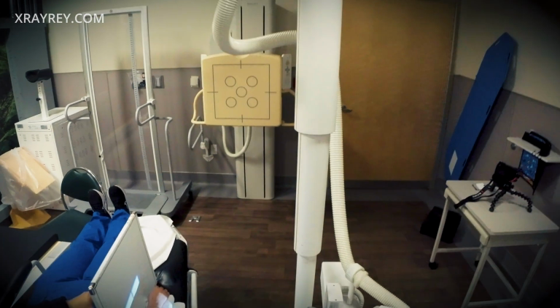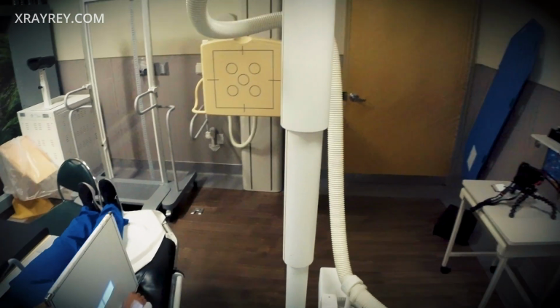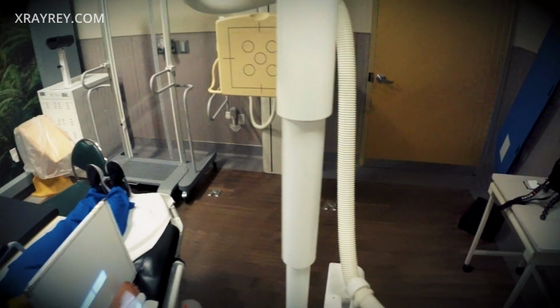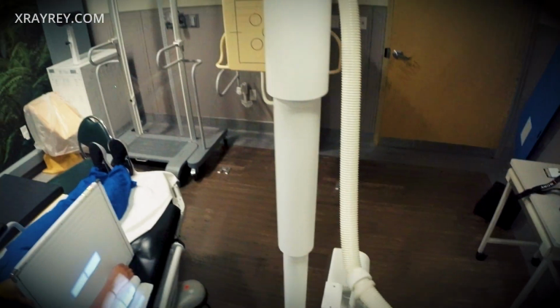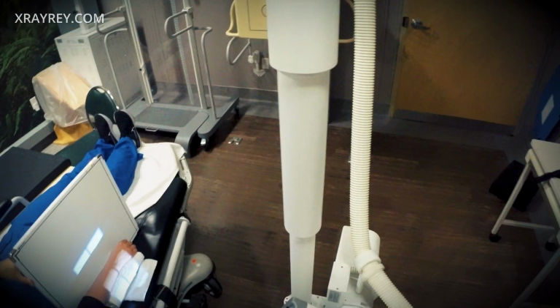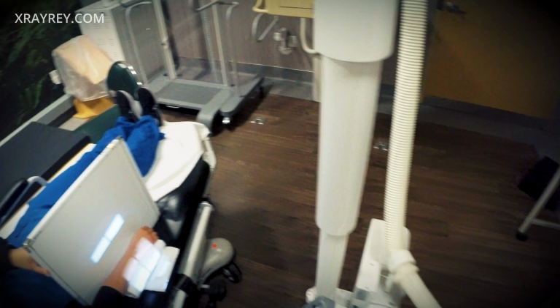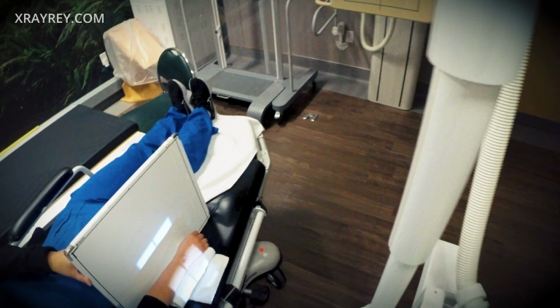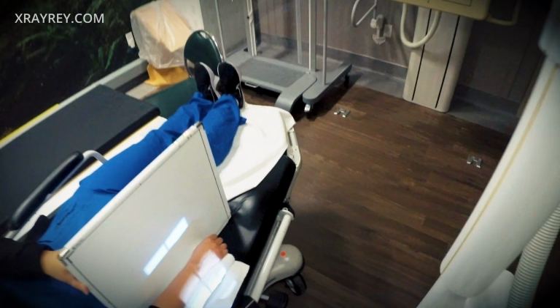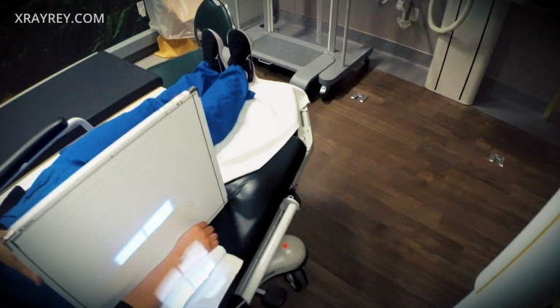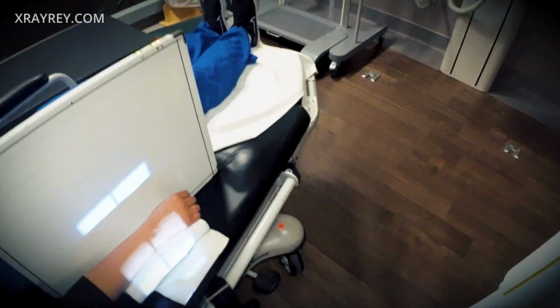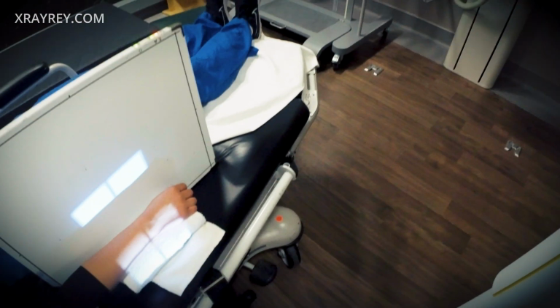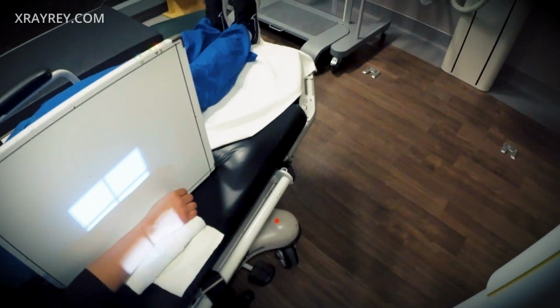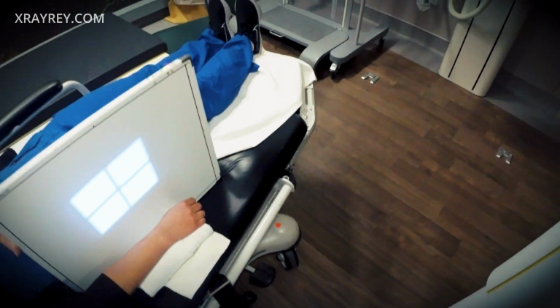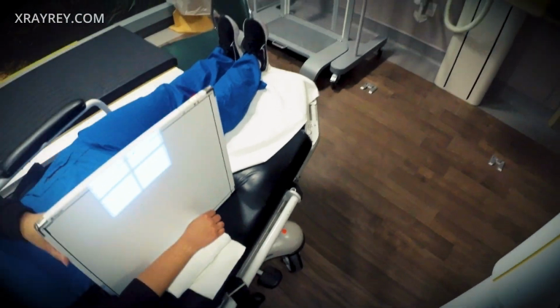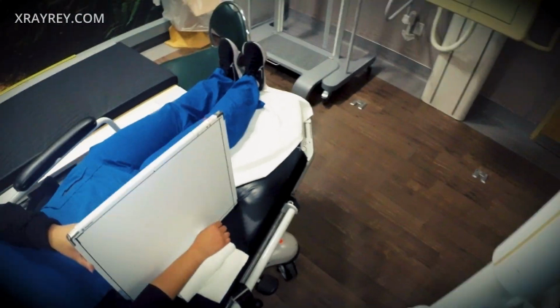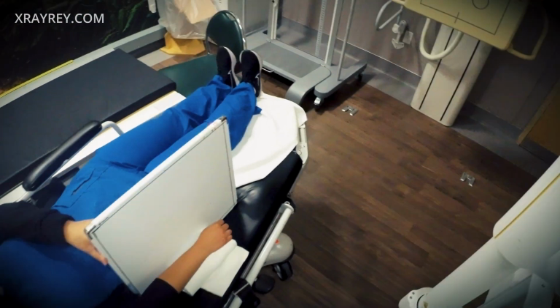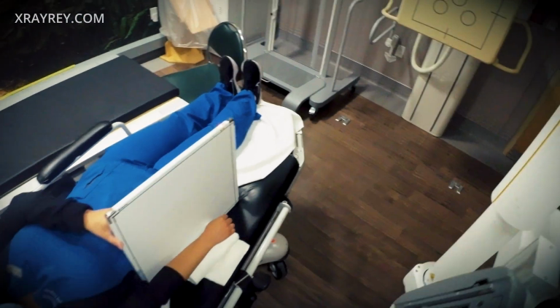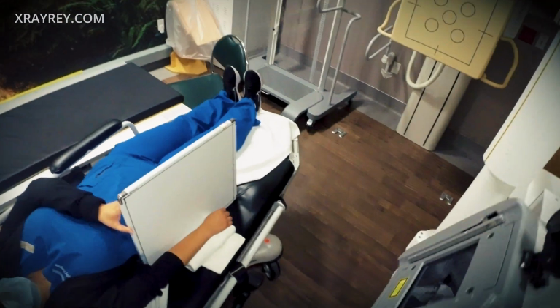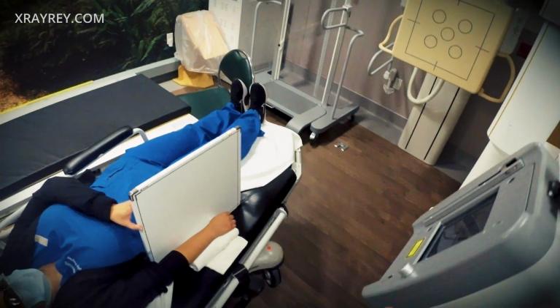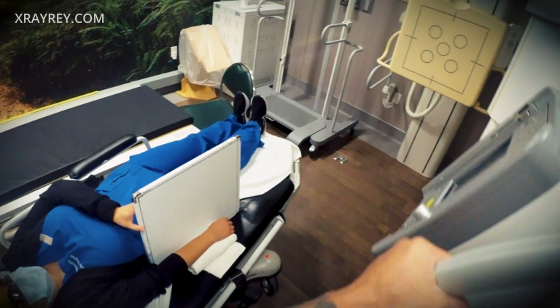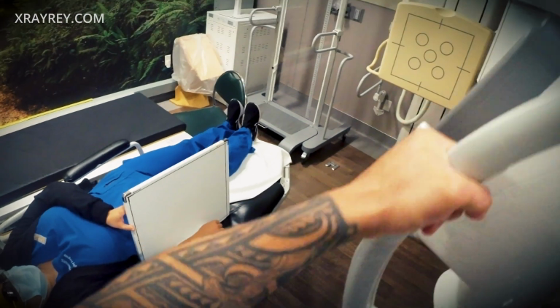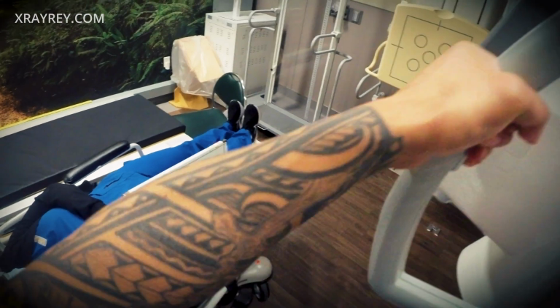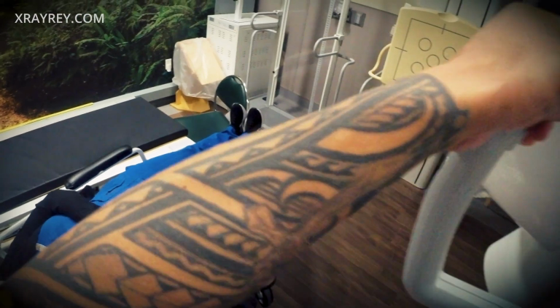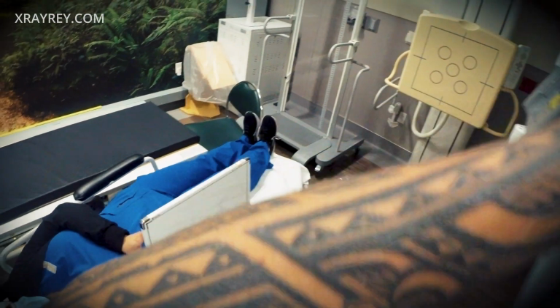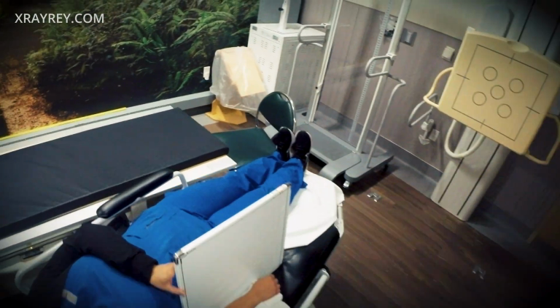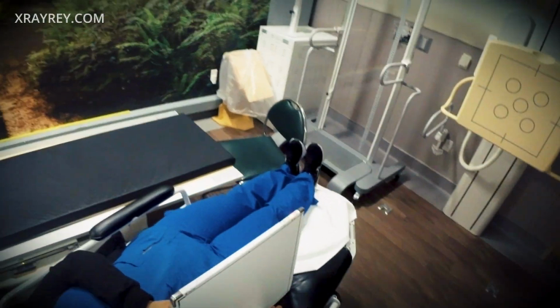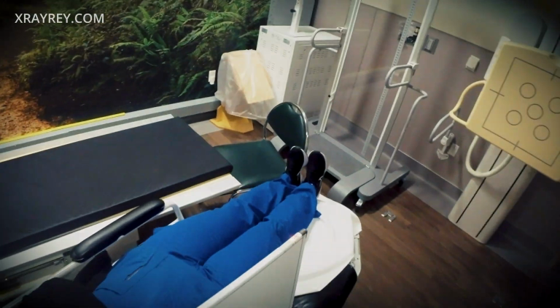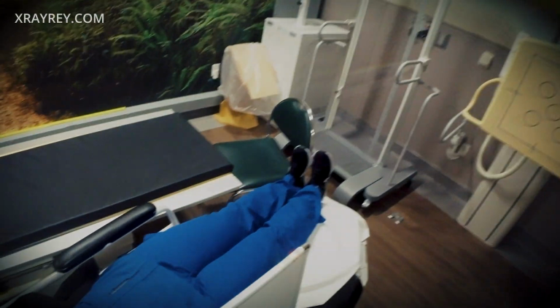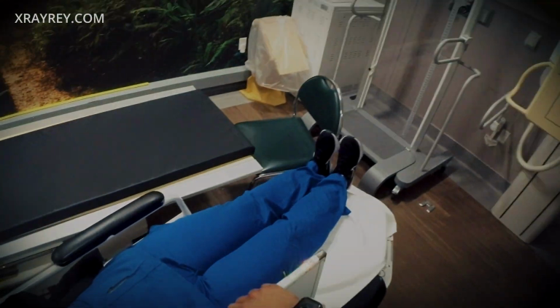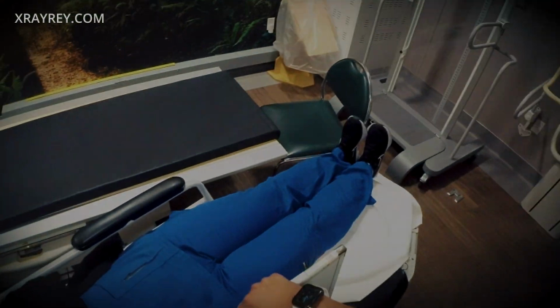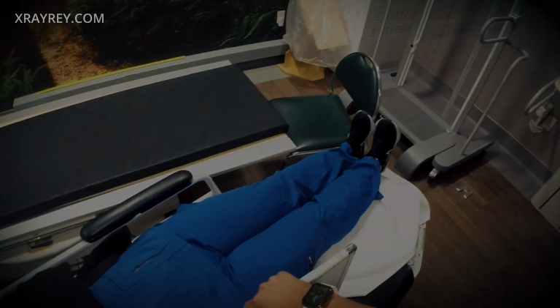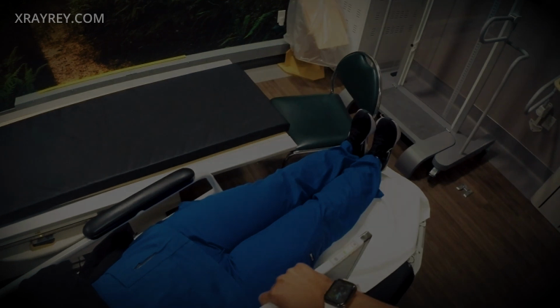Okay, we're all done. It'll take about 30 minutes for your results. Okay, just moving some stuff around here.